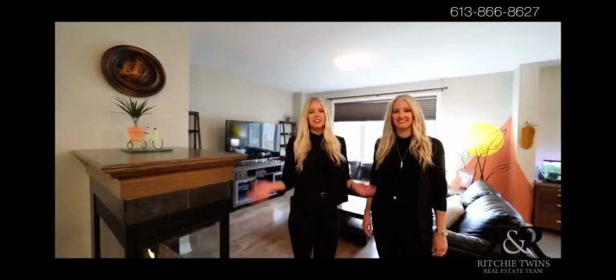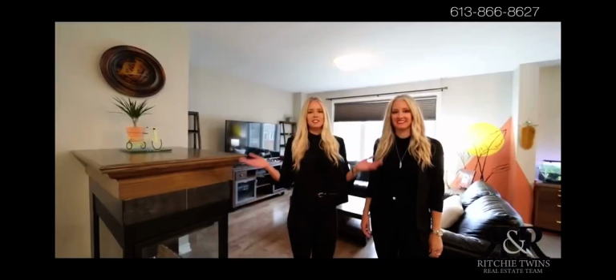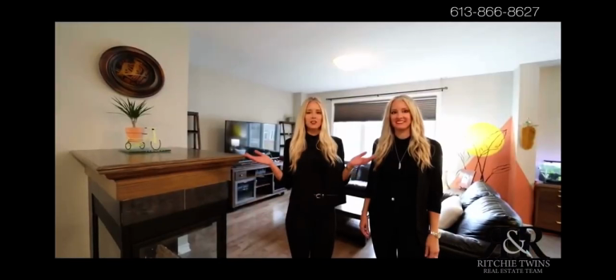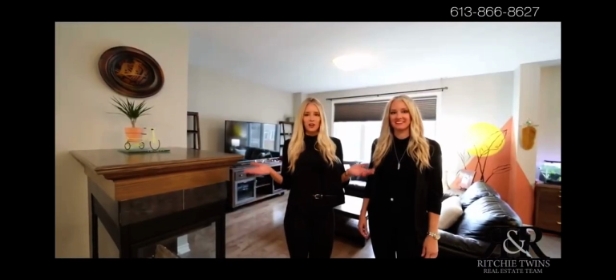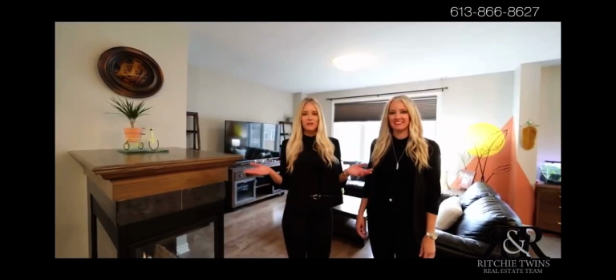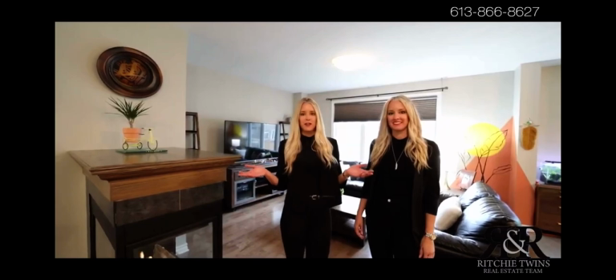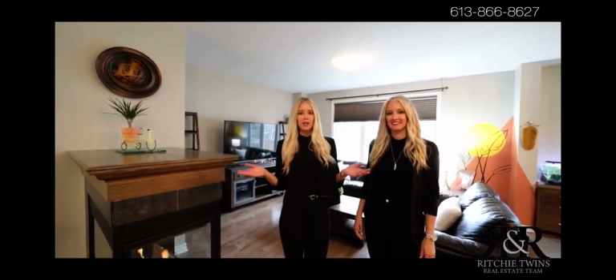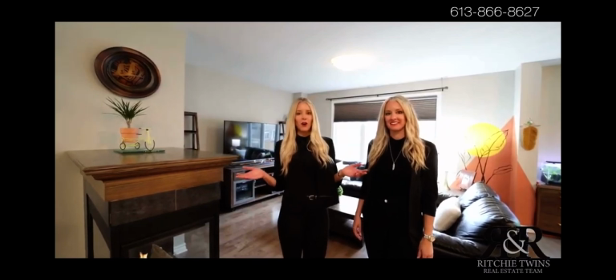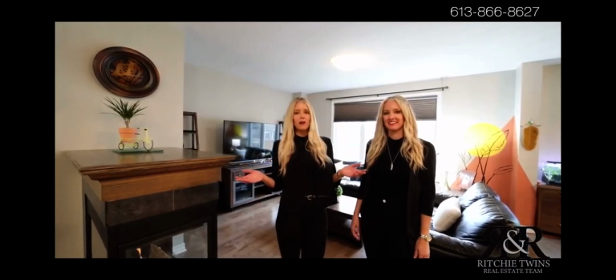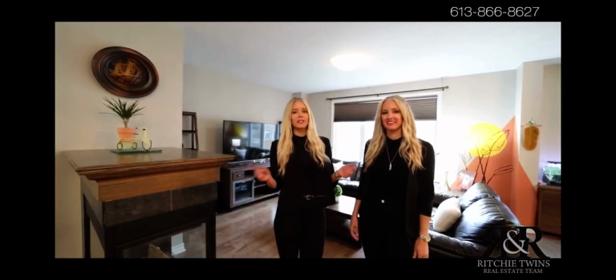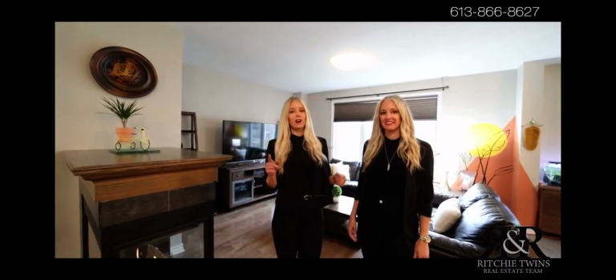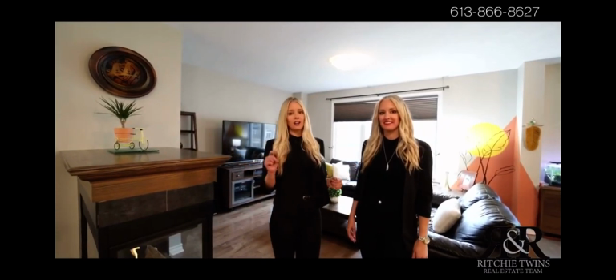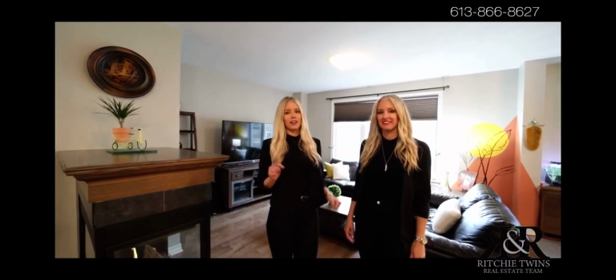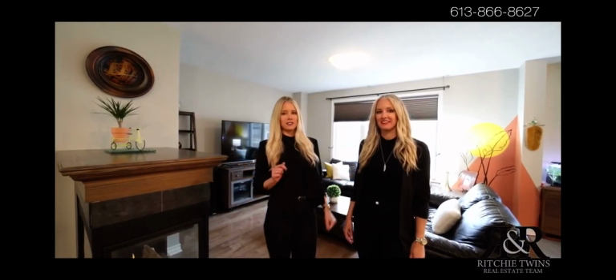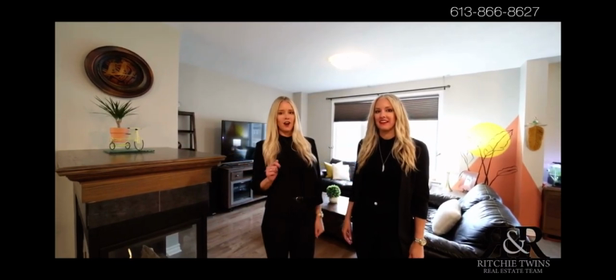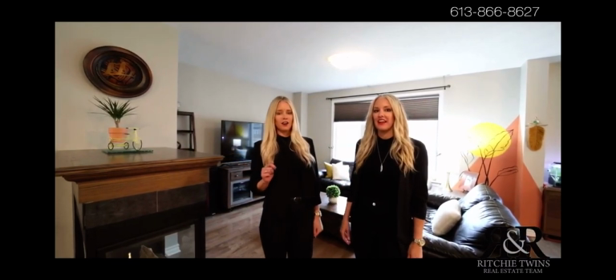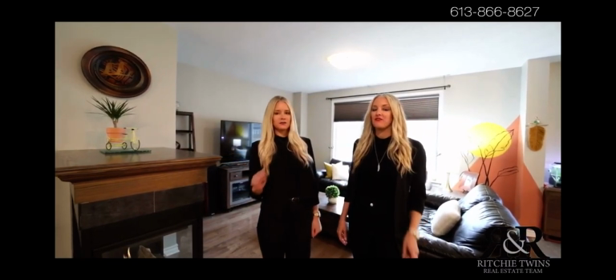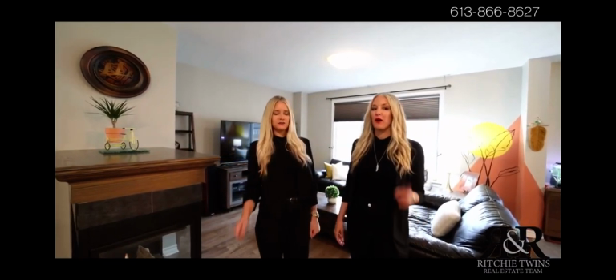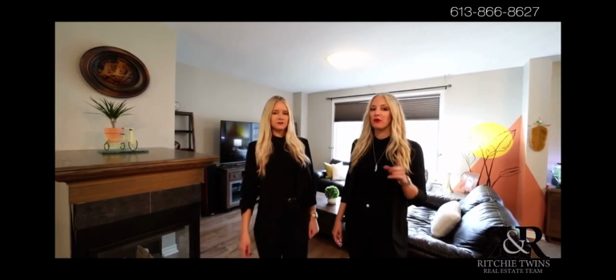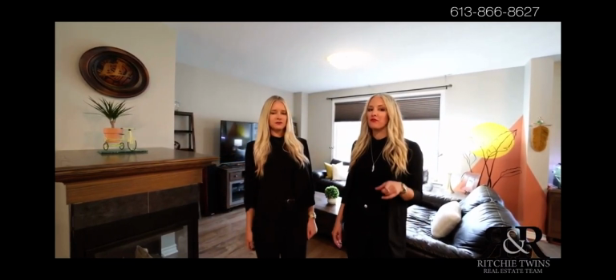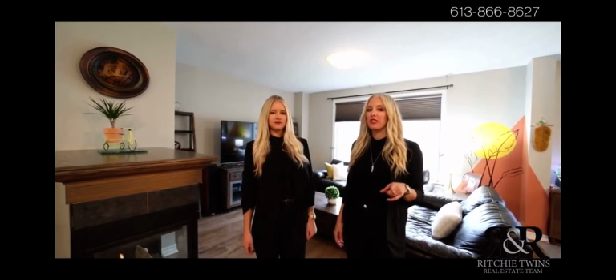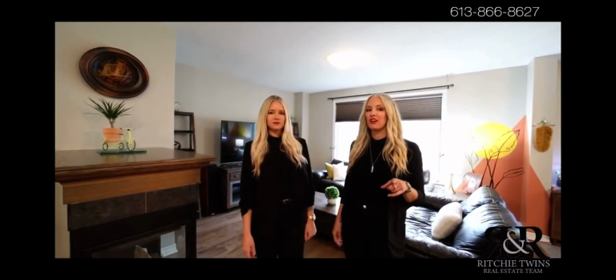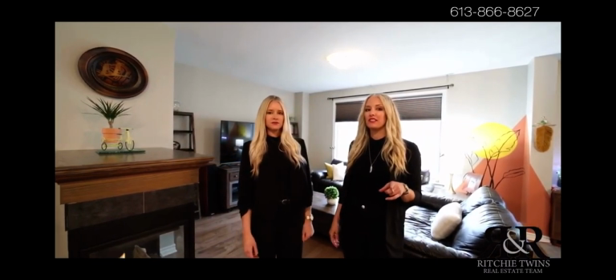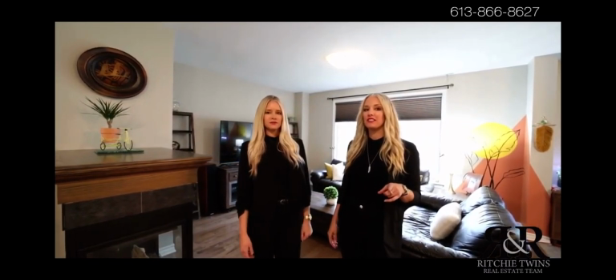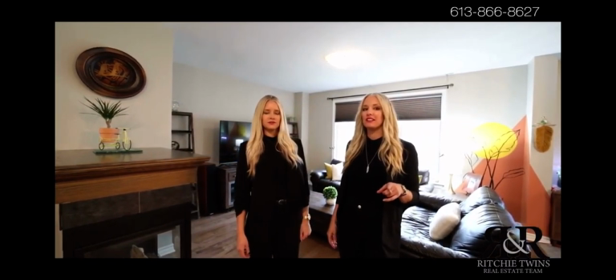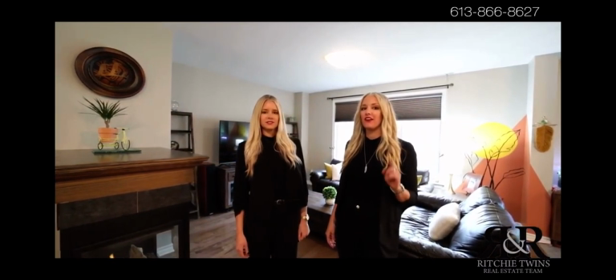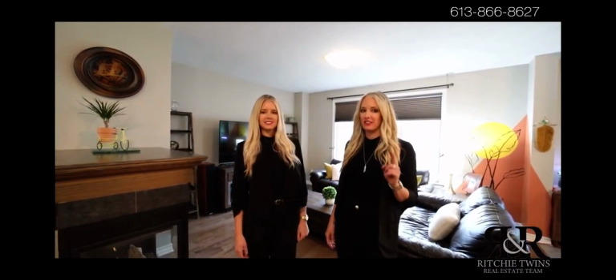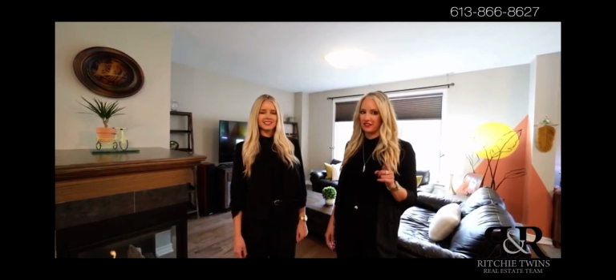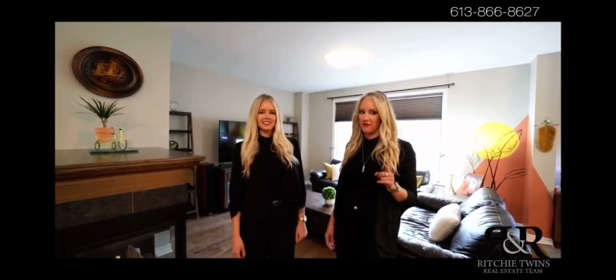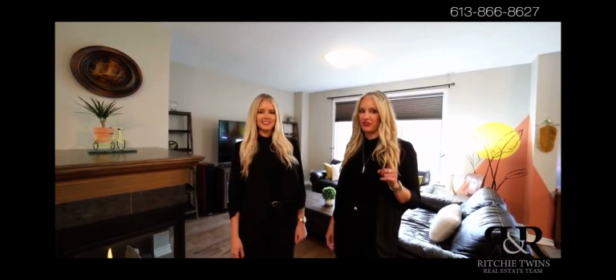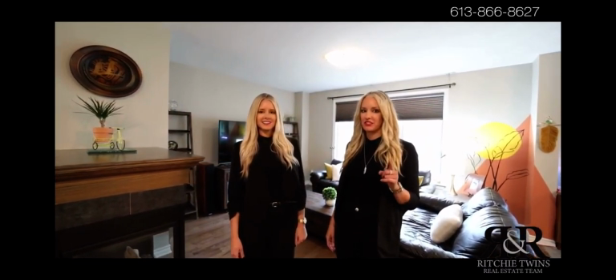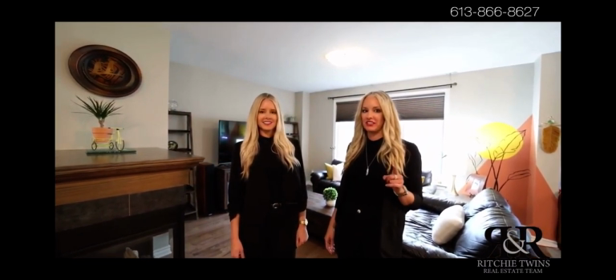This is a great family home and it's not going to last long. If you want more information on this listing, contact the number on the screen.